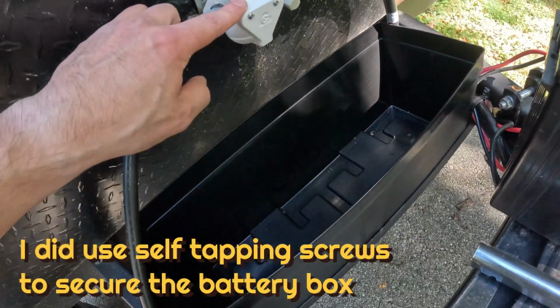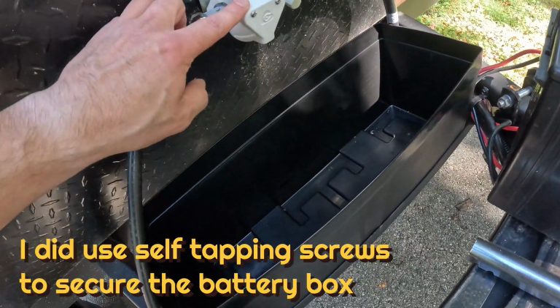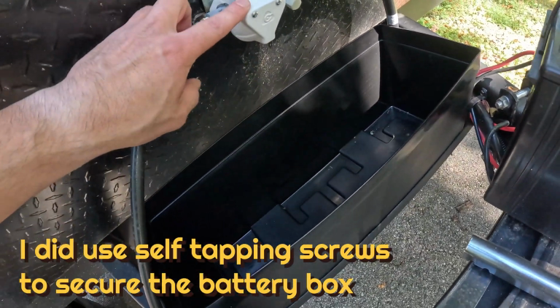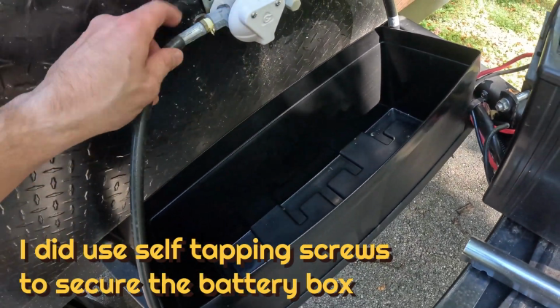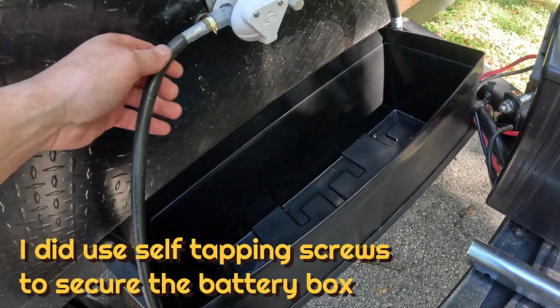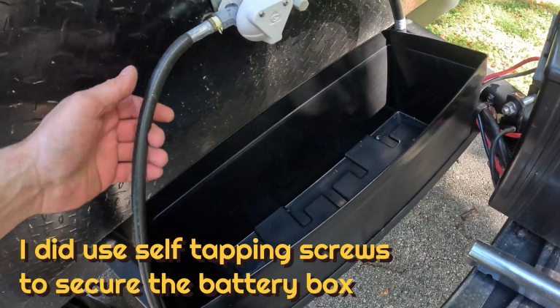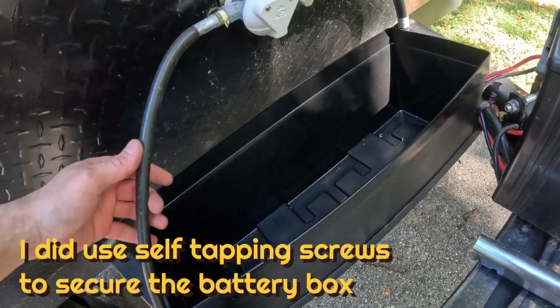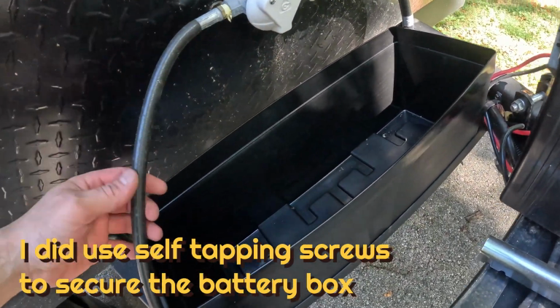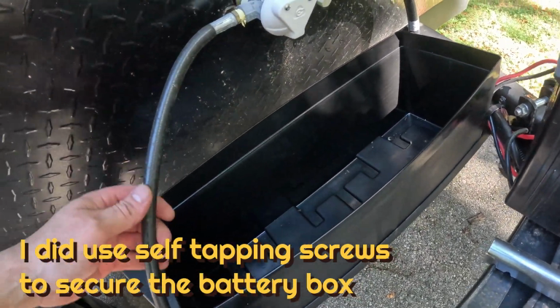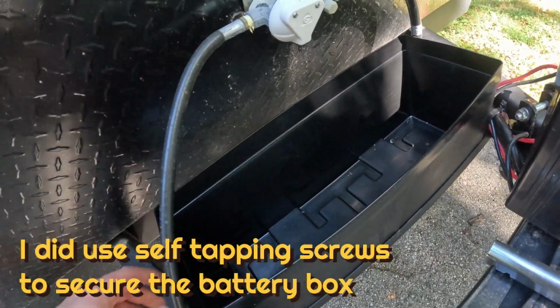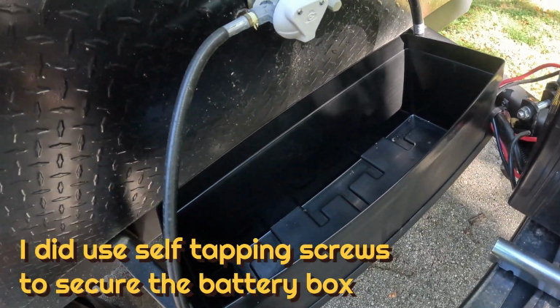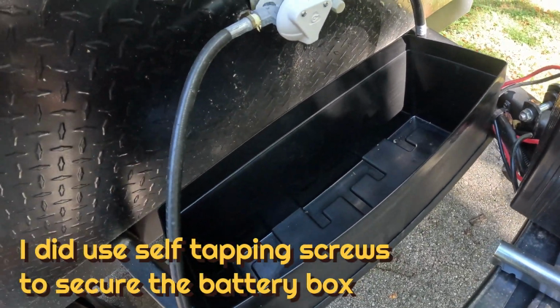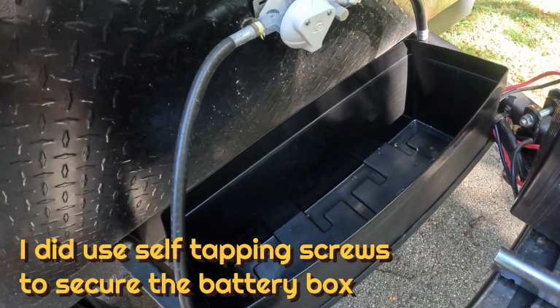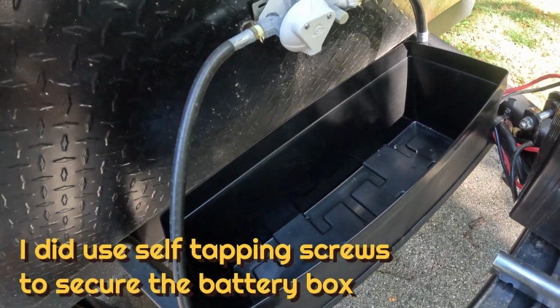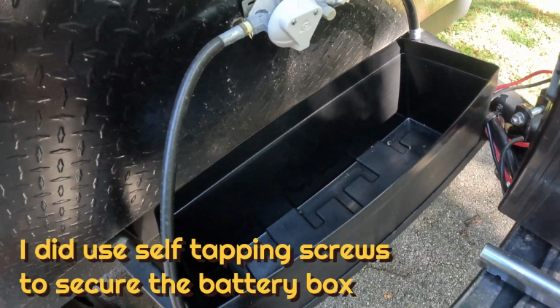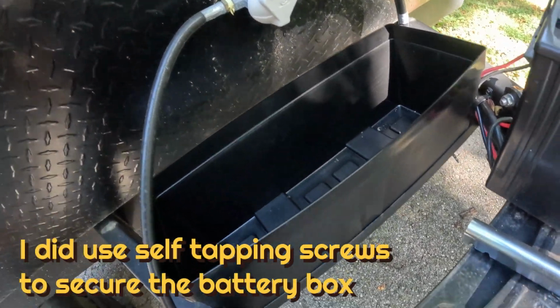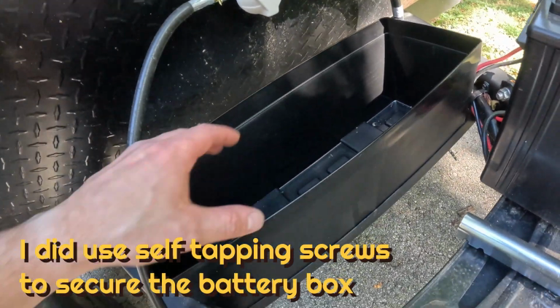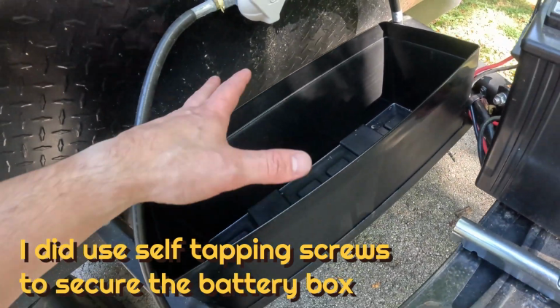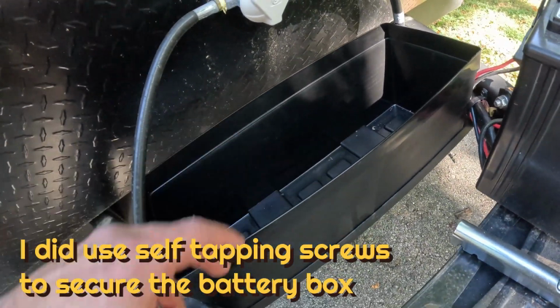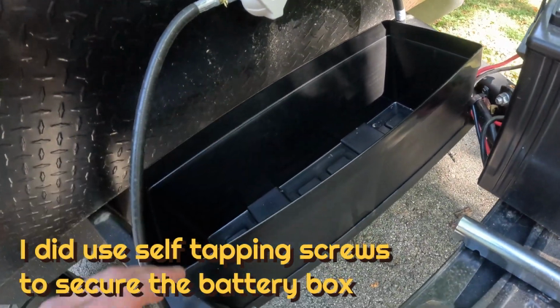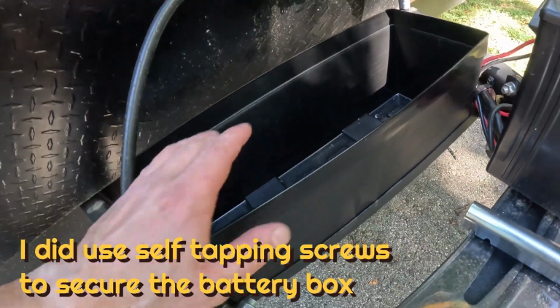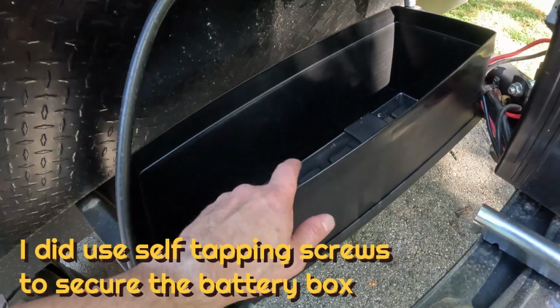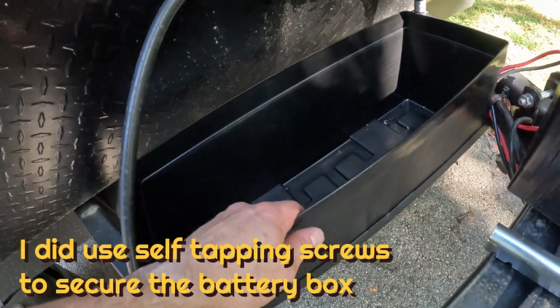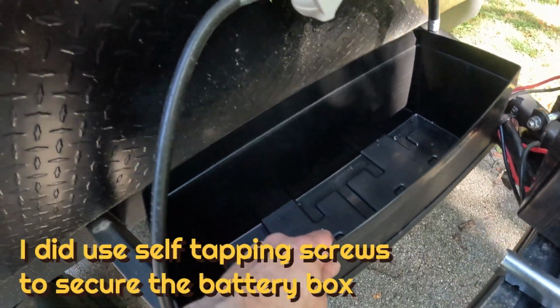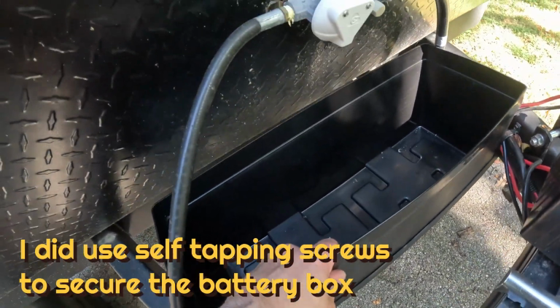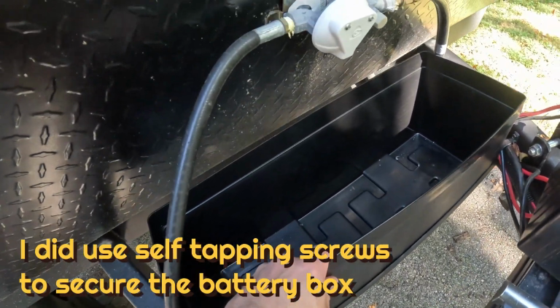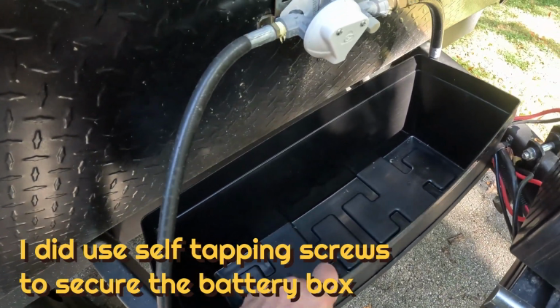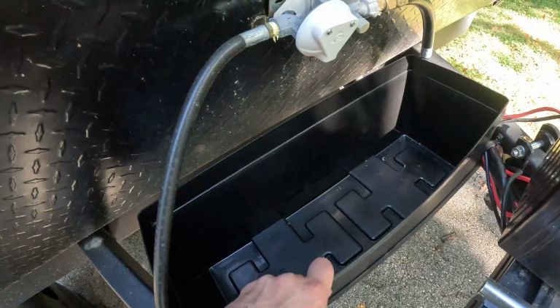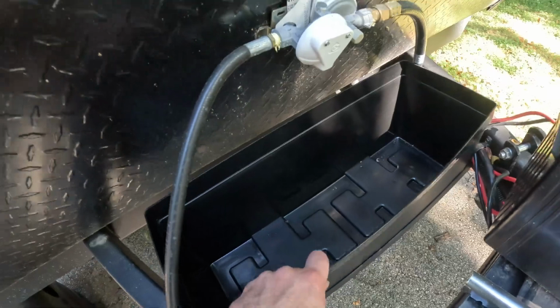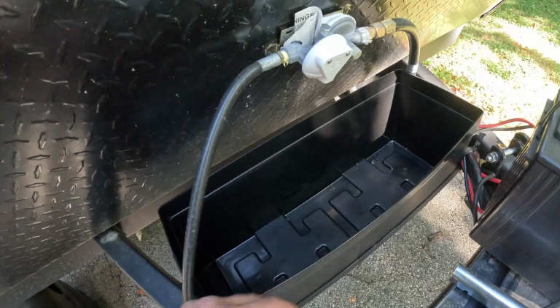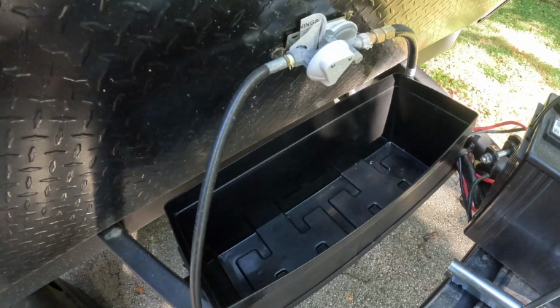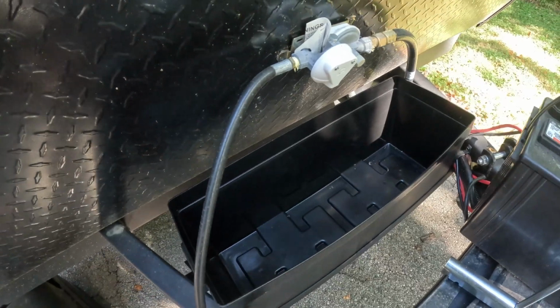Hopefully the propane regulator doesn't have to be moved. I put the top on — it's tight but it all works pretty good.